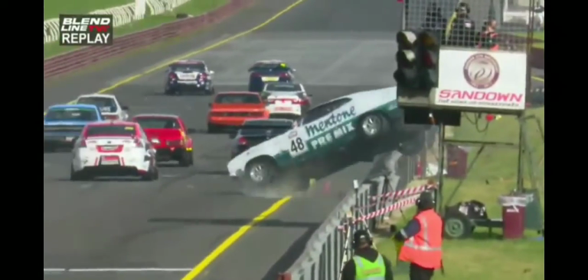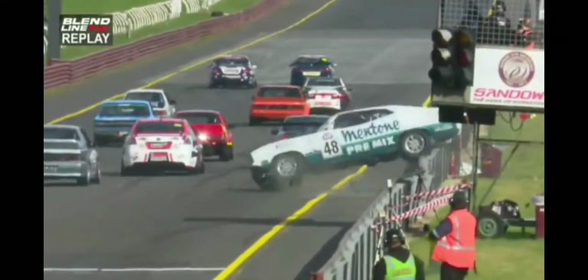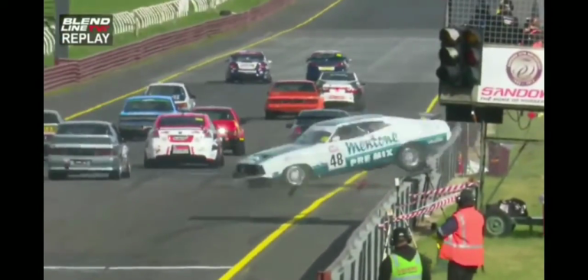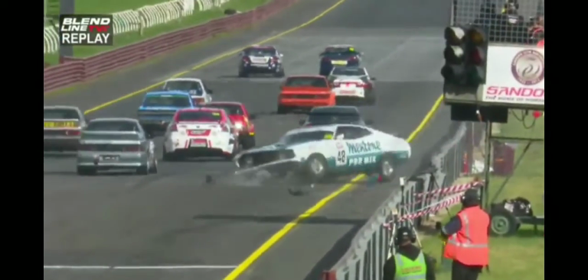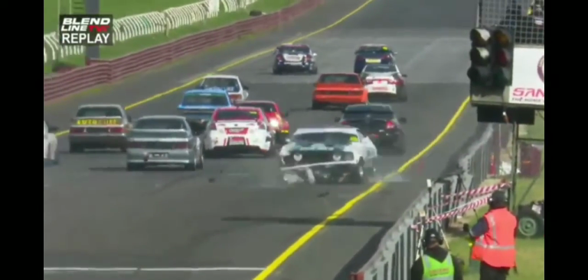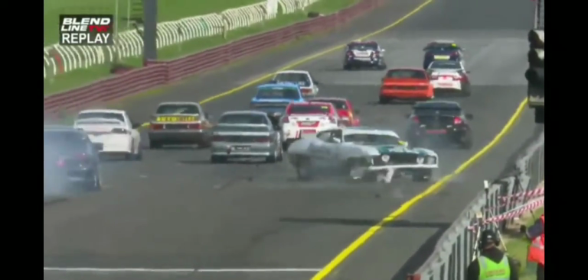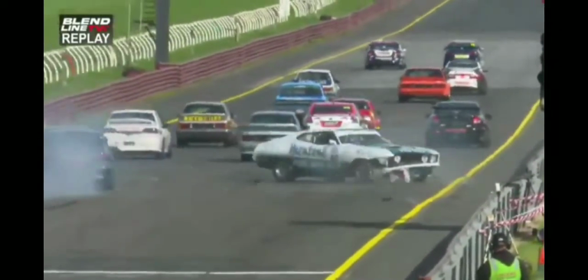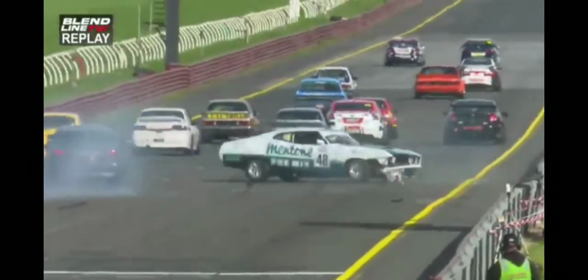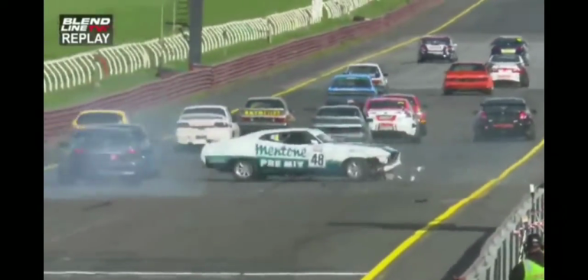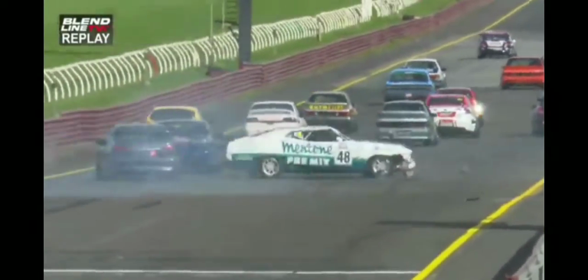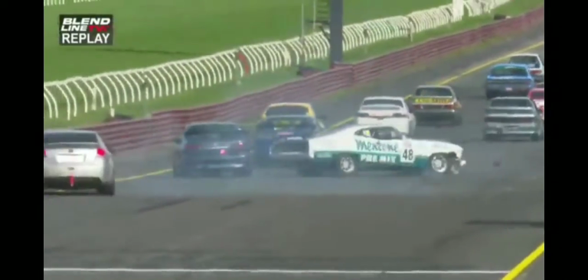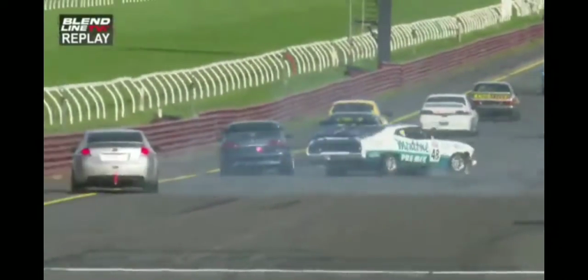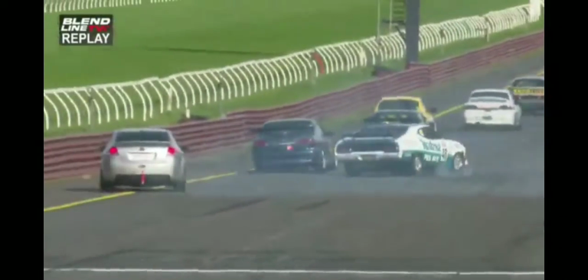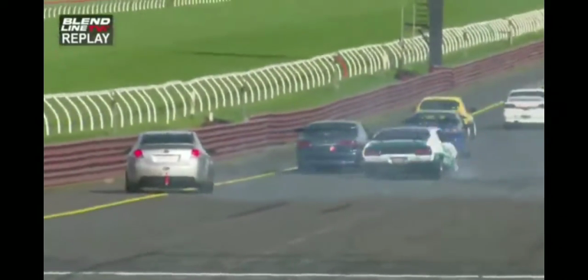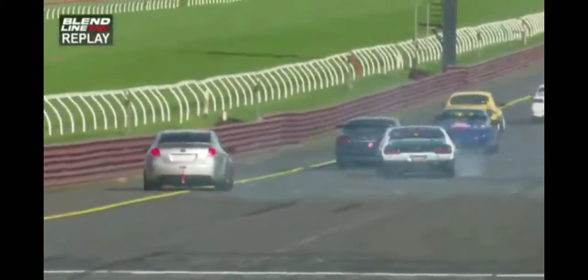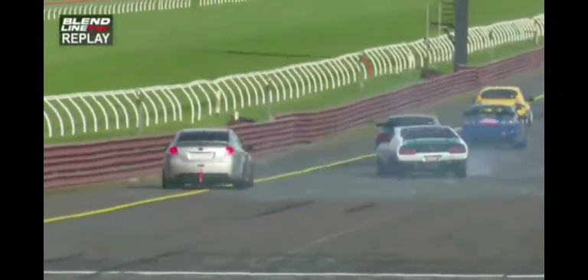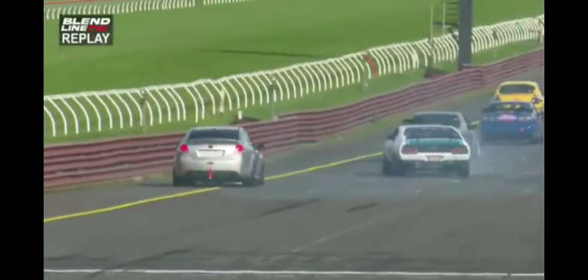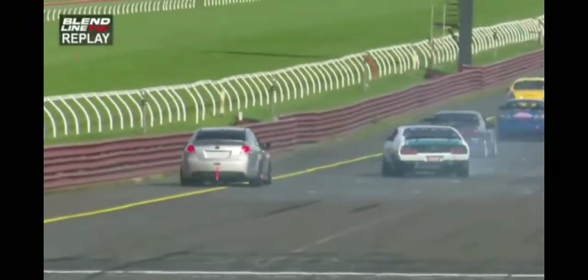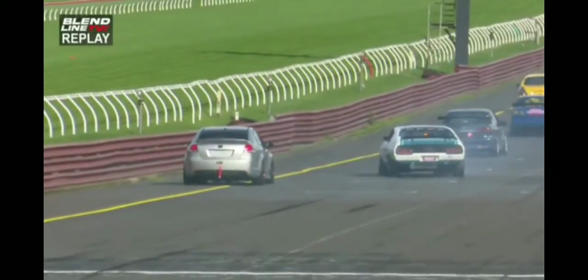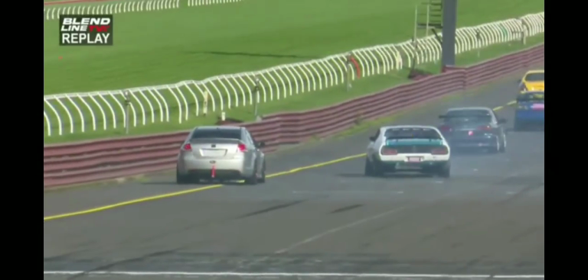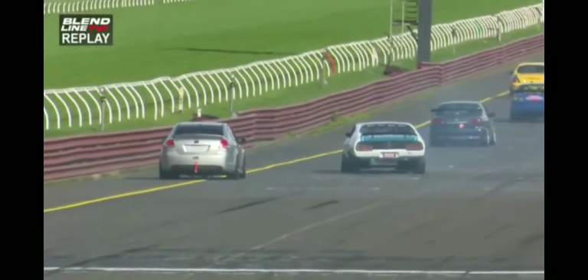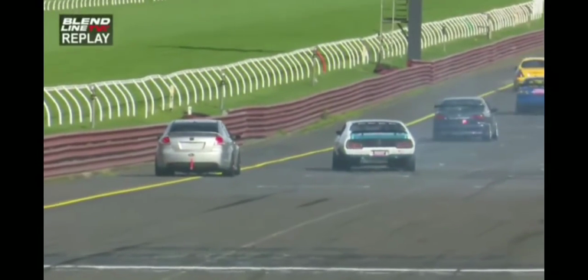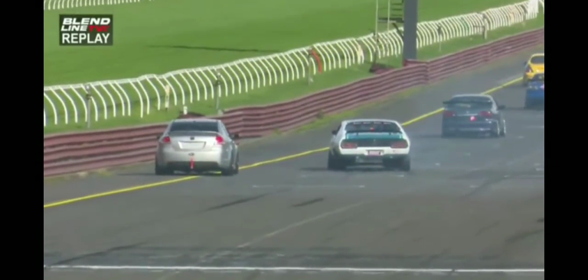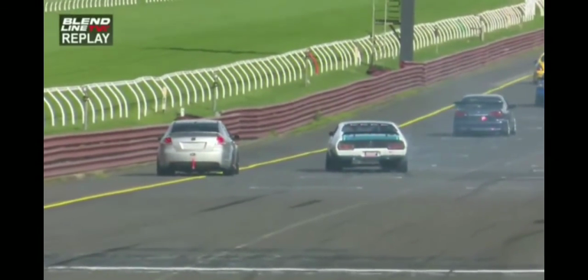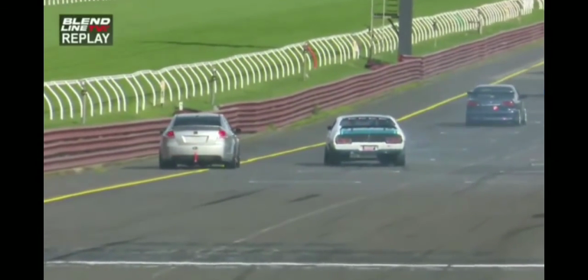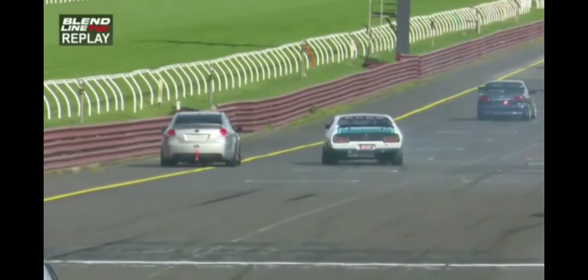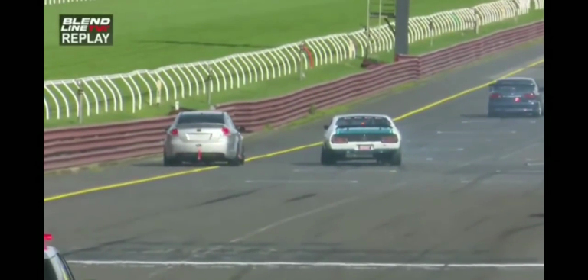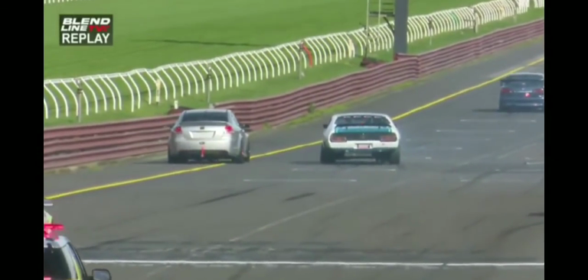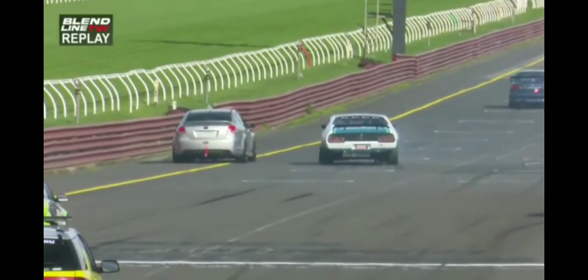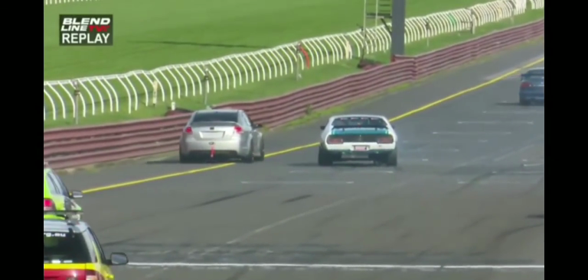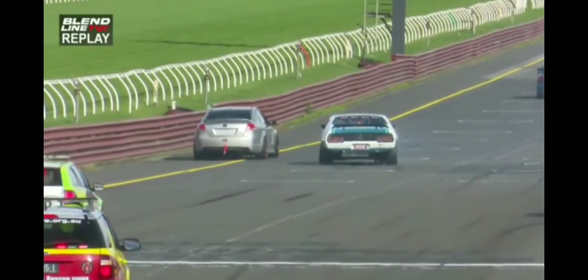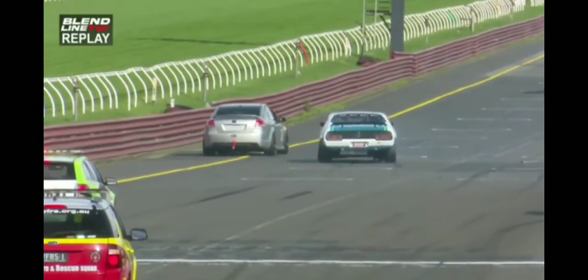He just lets go, loses the rear end. Great avoiding action — really good avoiding action. Just lost the rear all by himself.